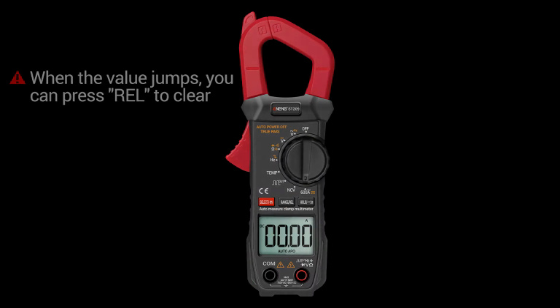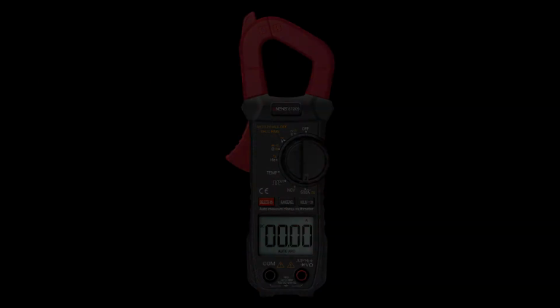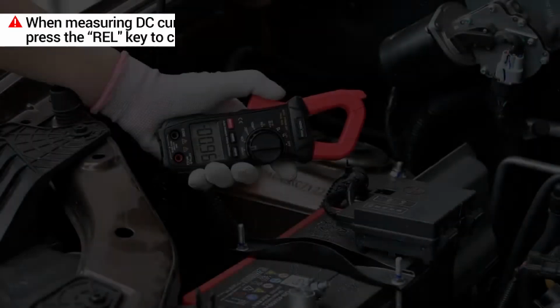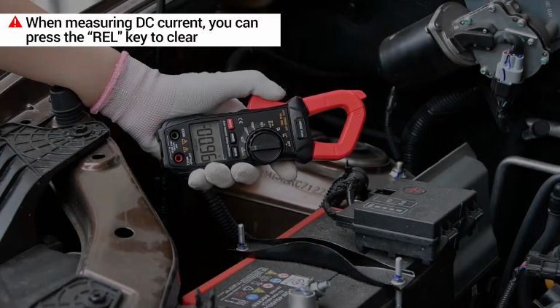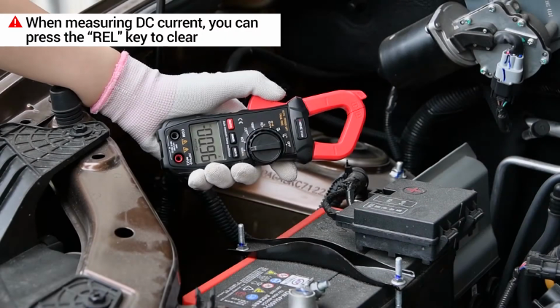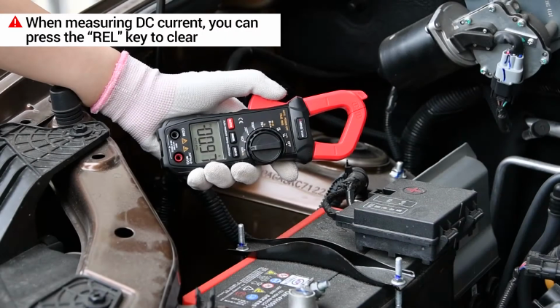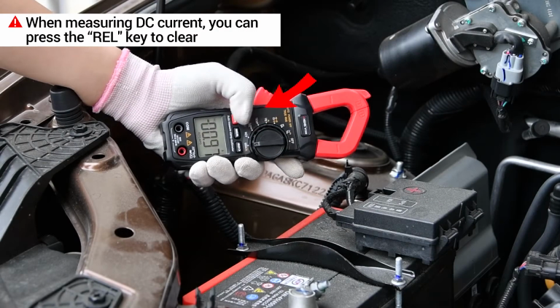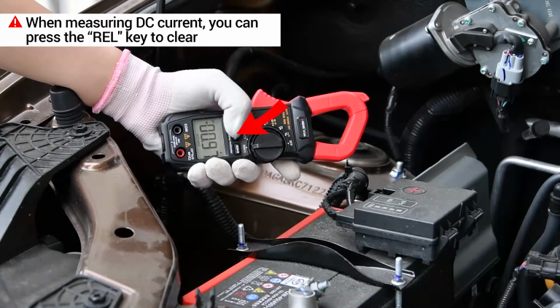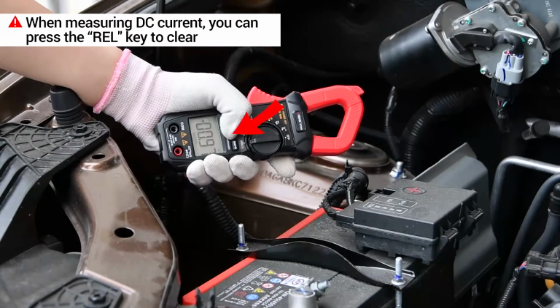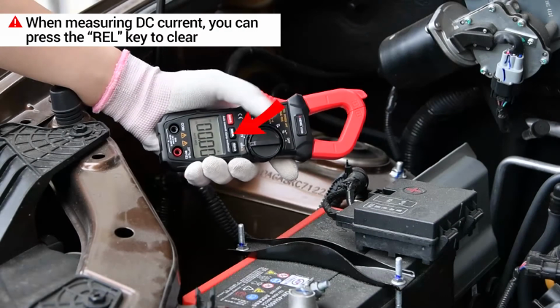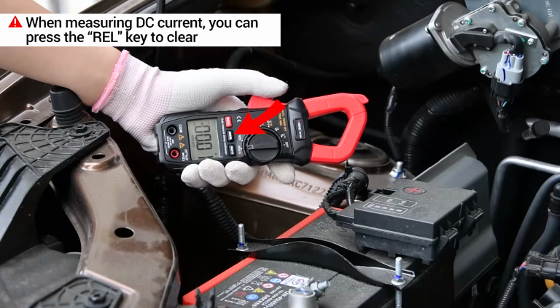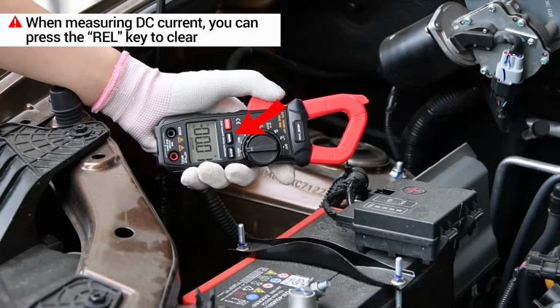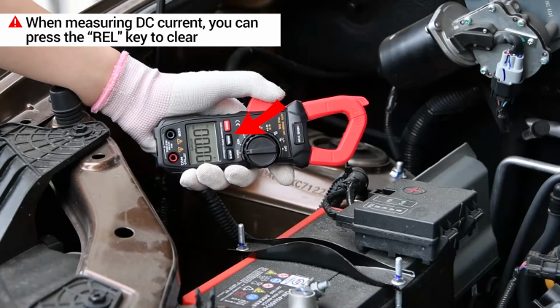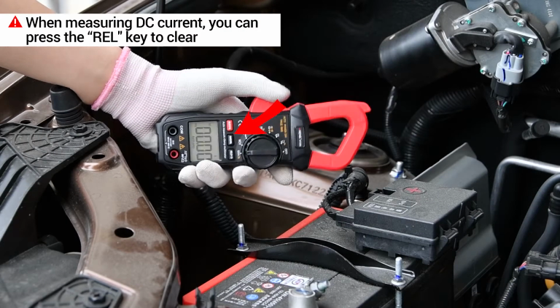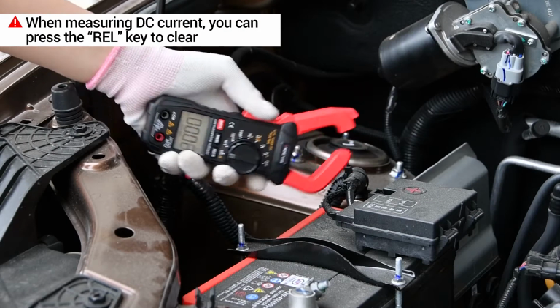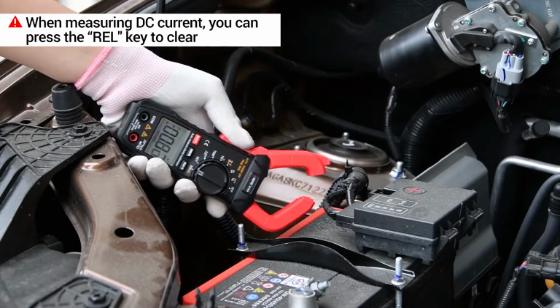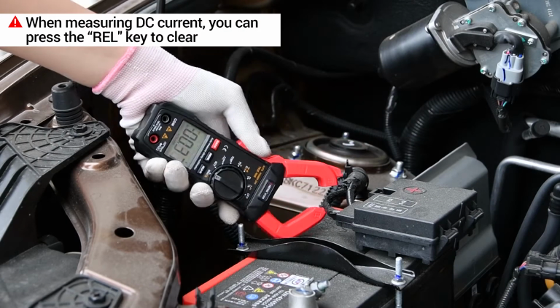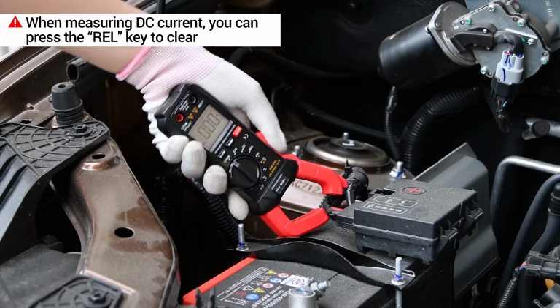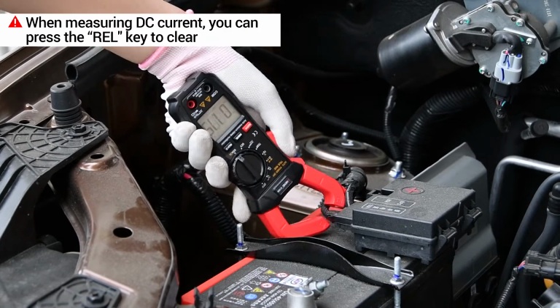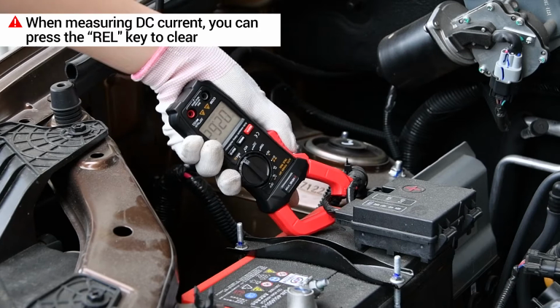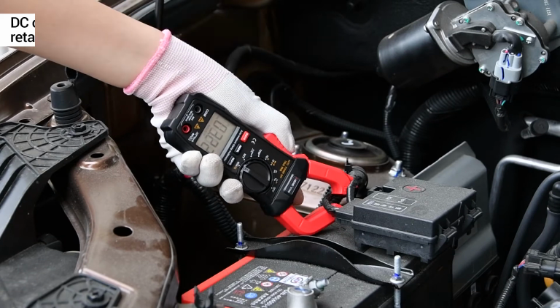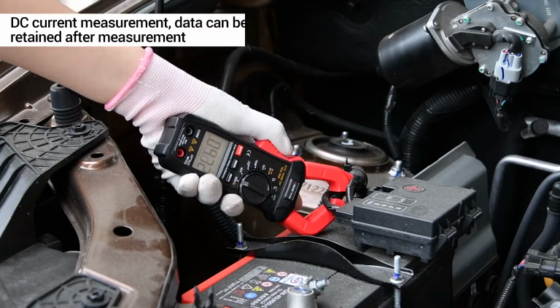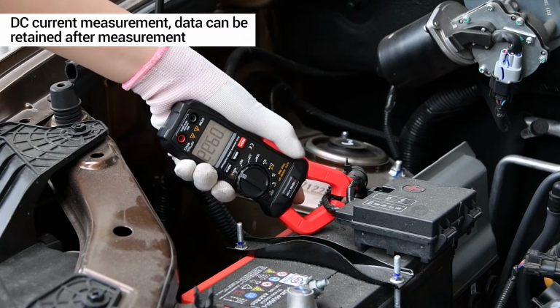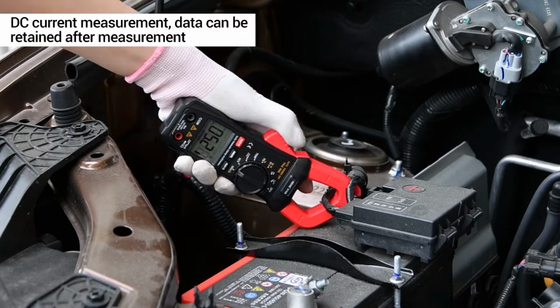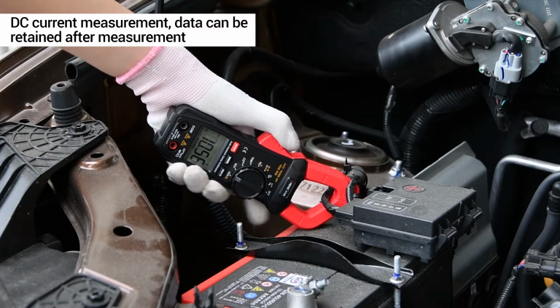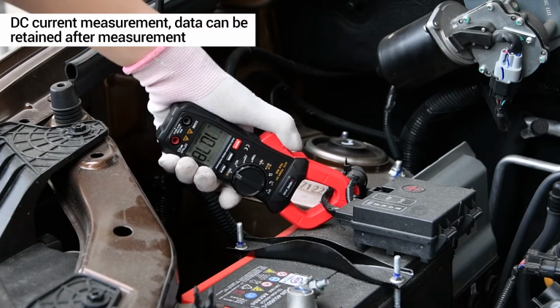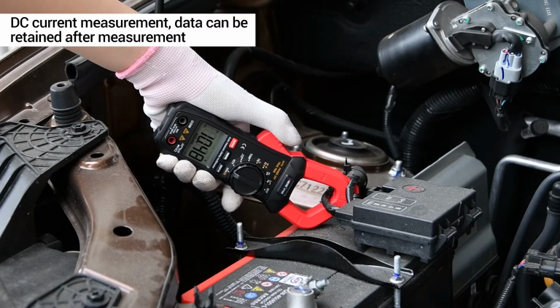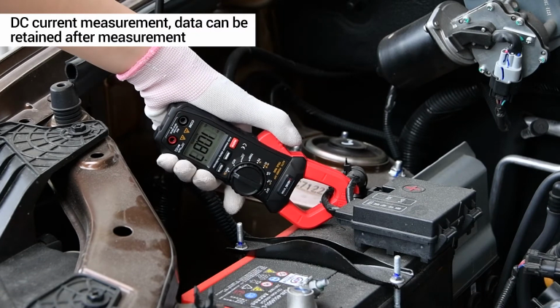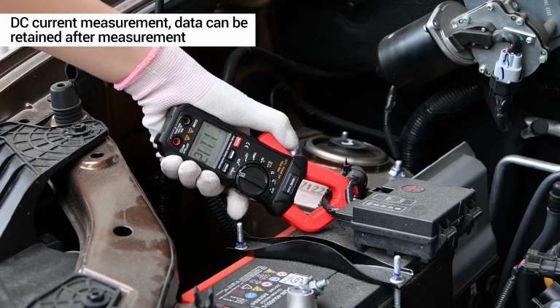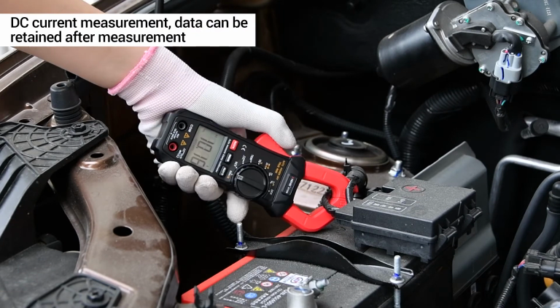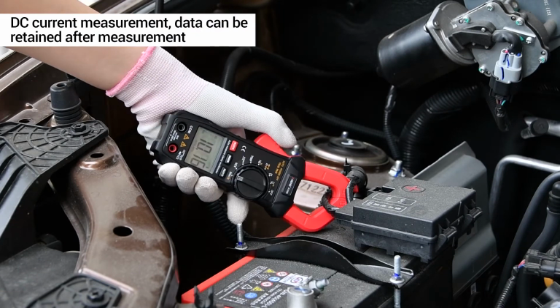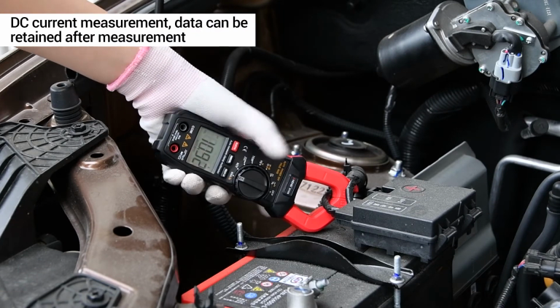When measuring DC current, the value jump is normal. You can press the wire key to clear.